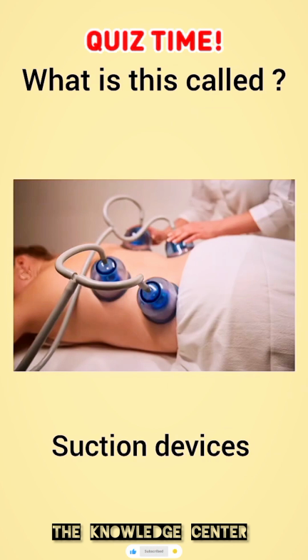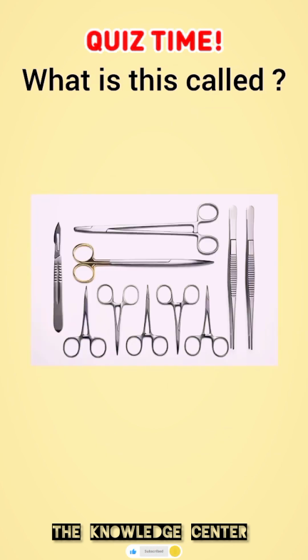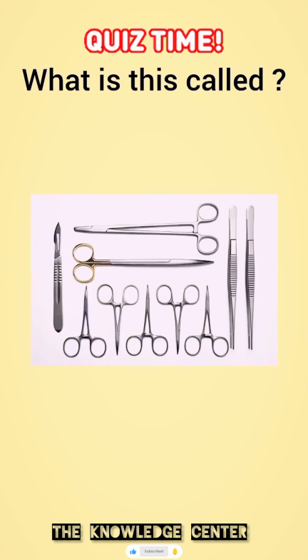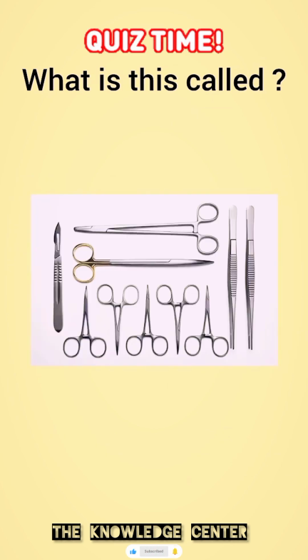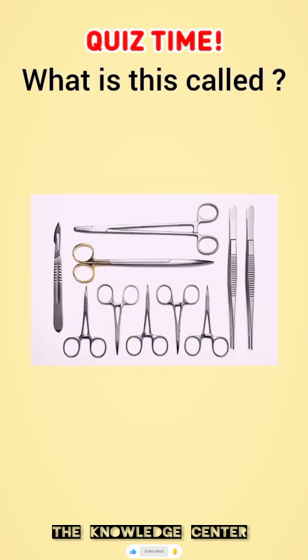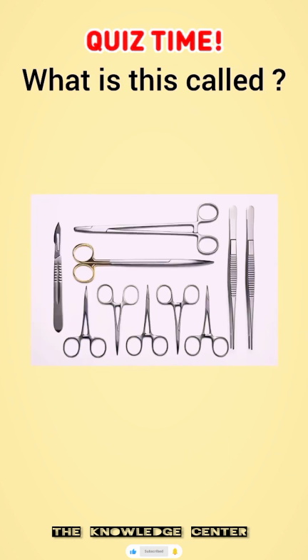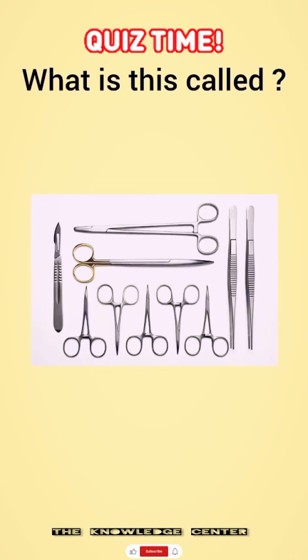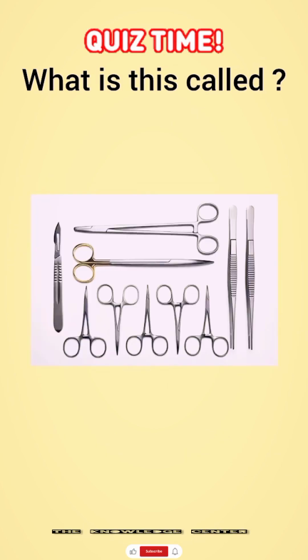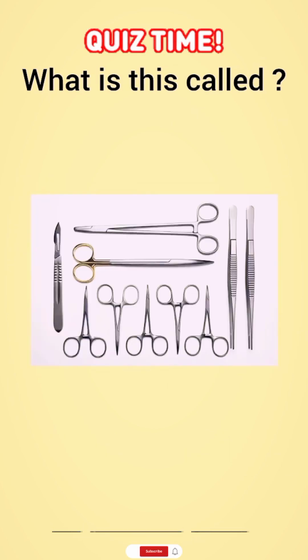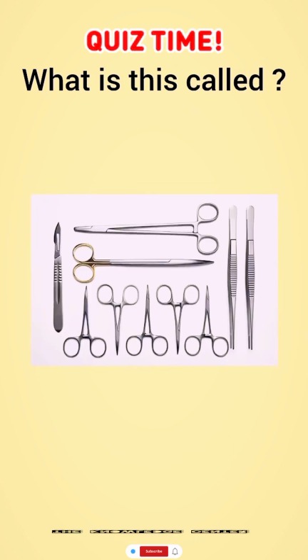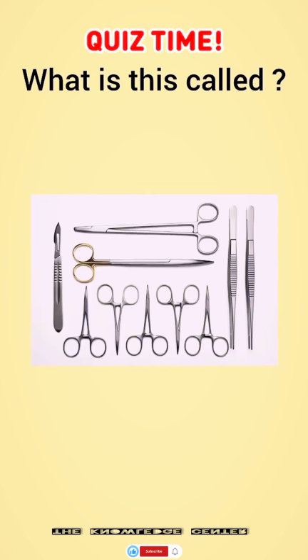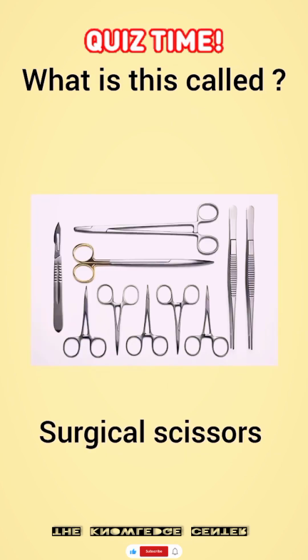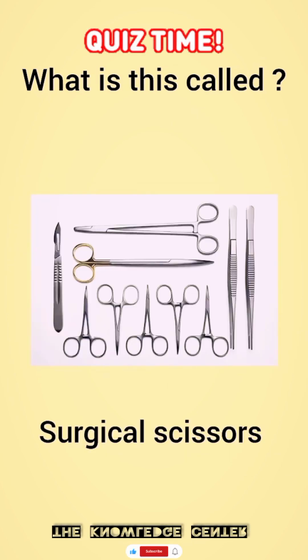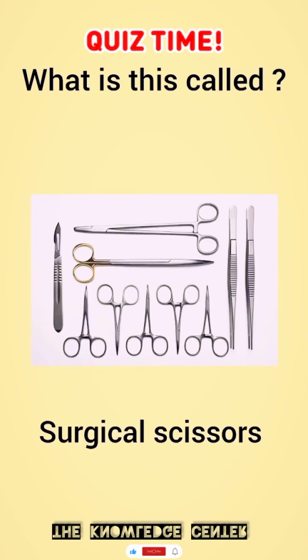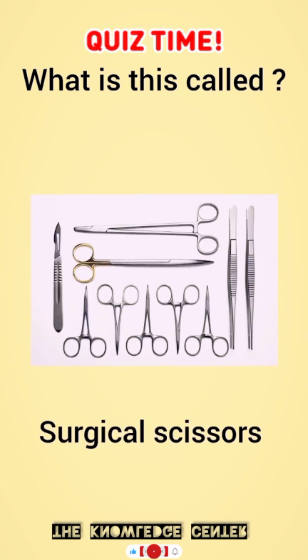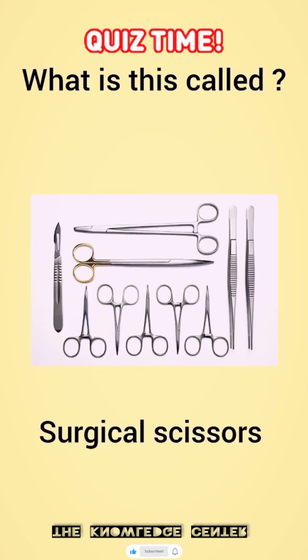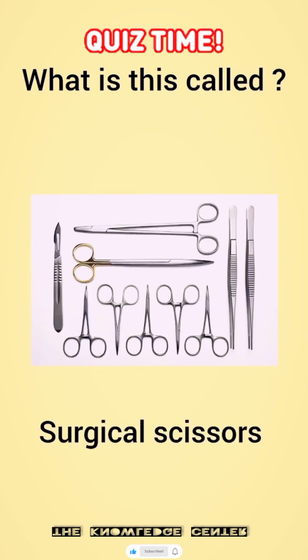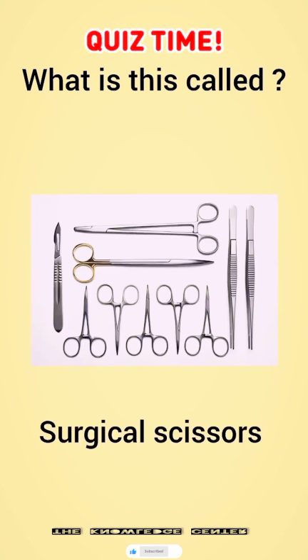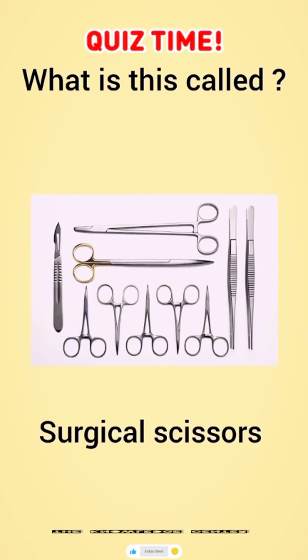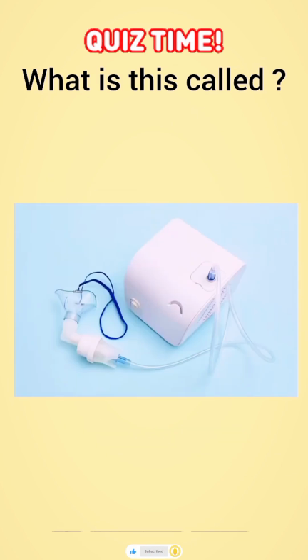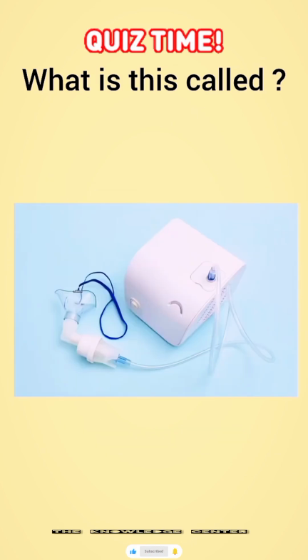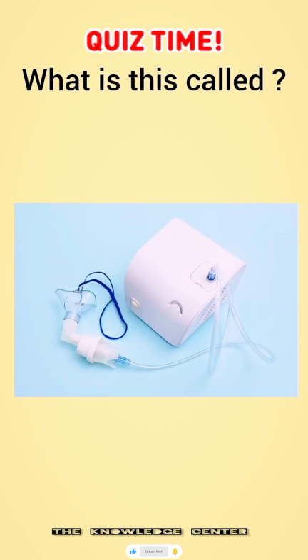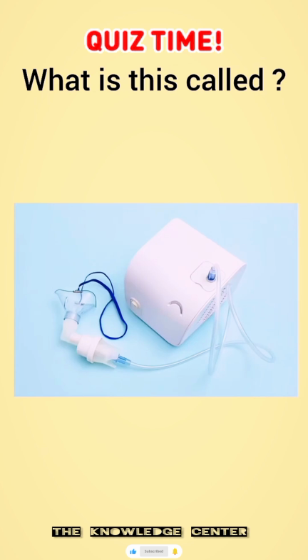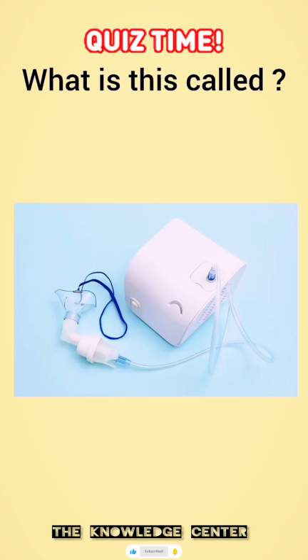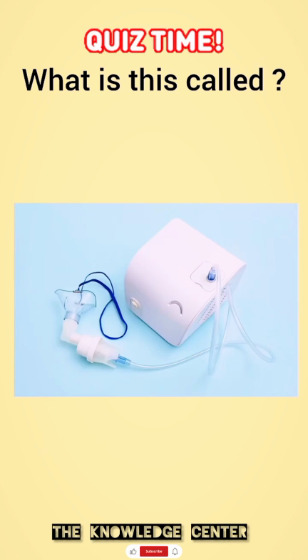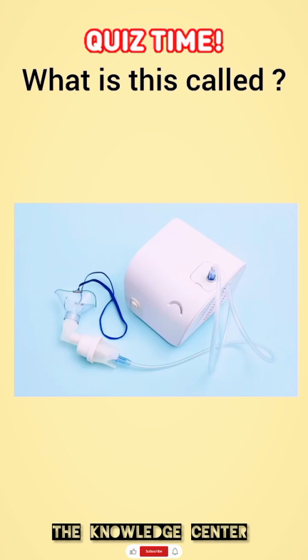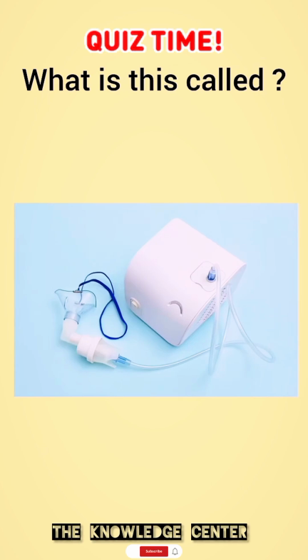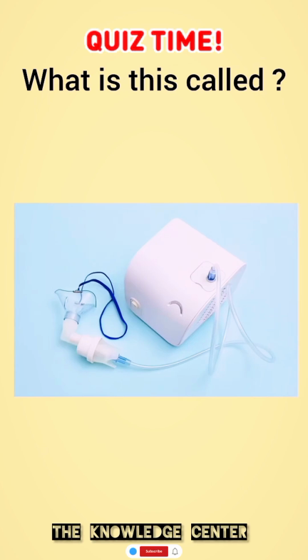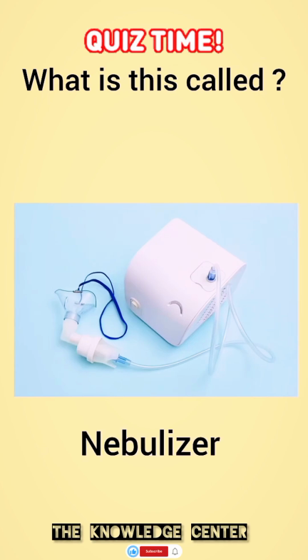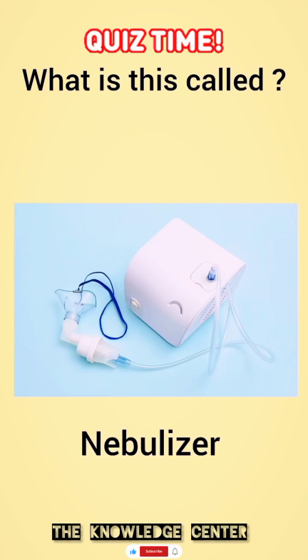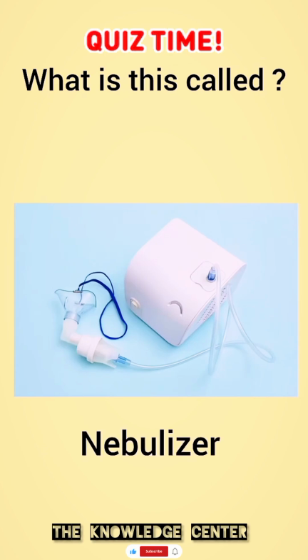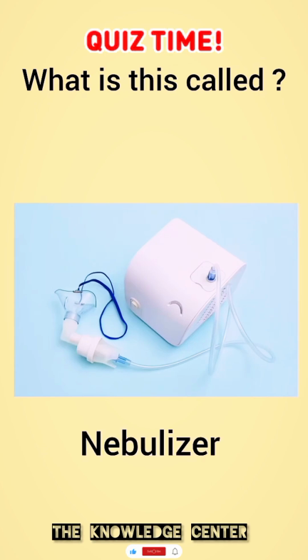What is this called? Surgical scissors. What is this called? Nebulizer.